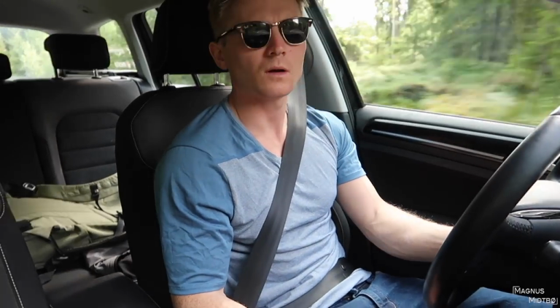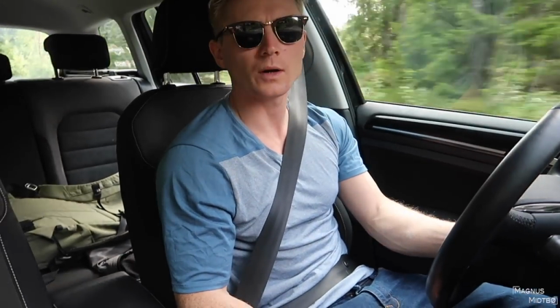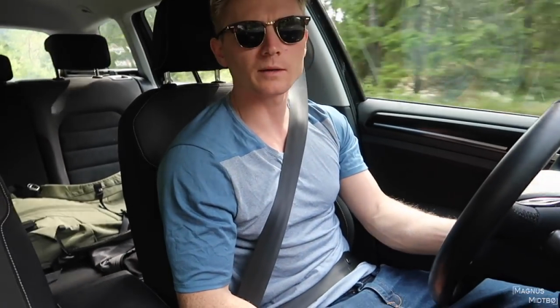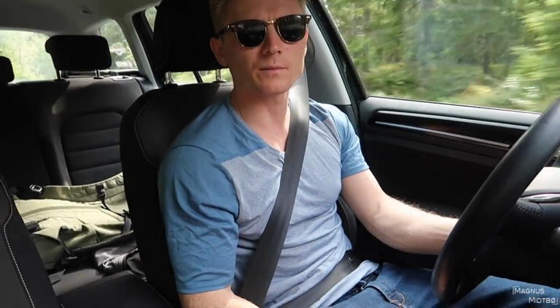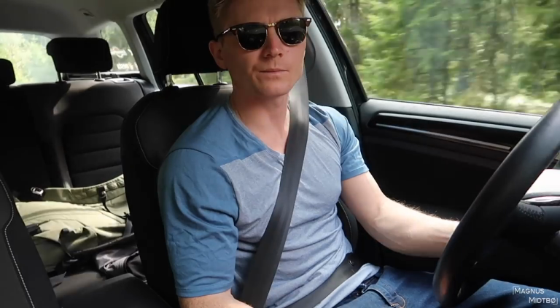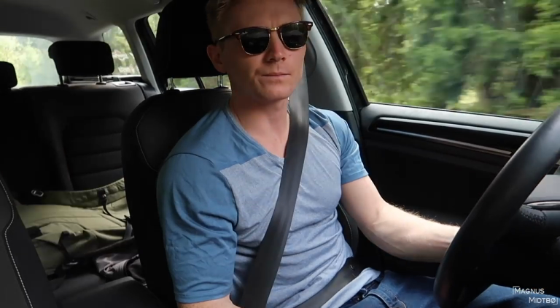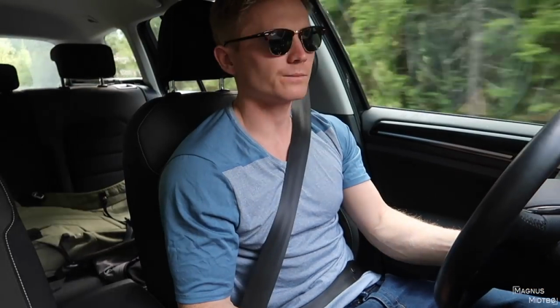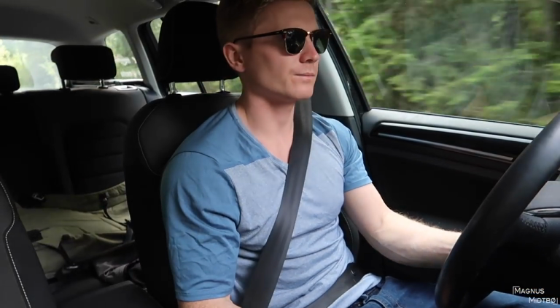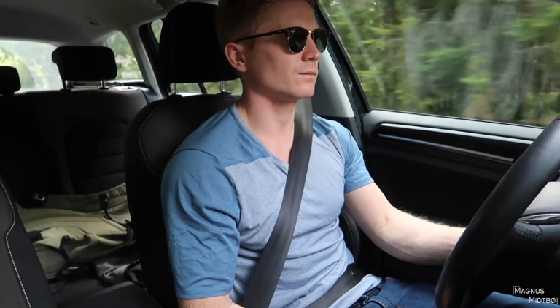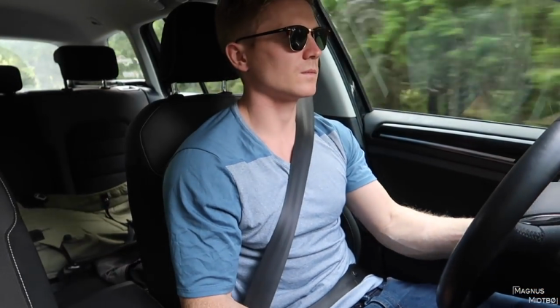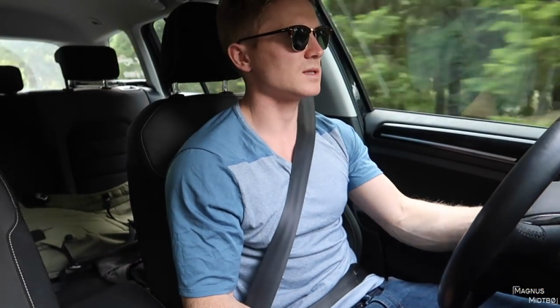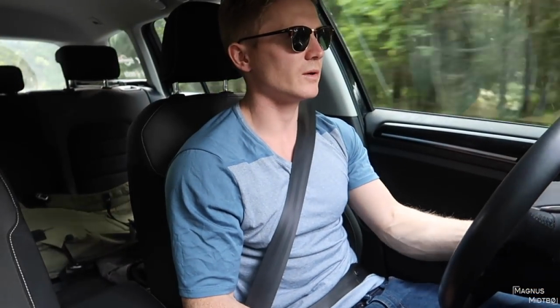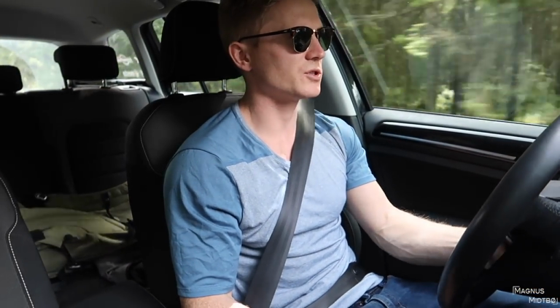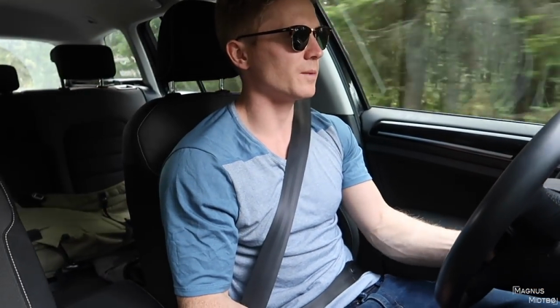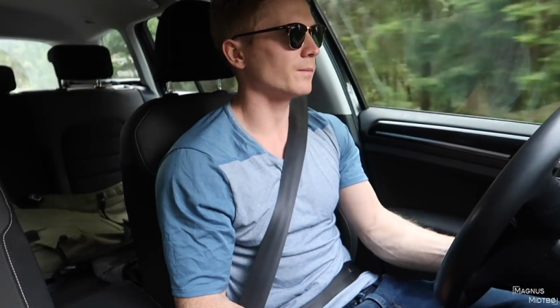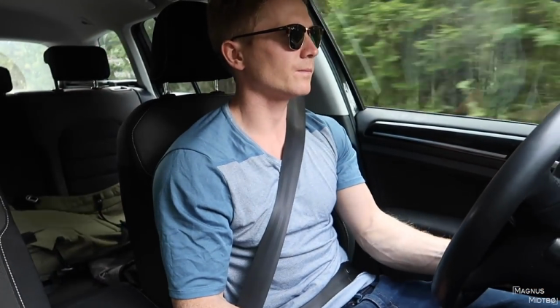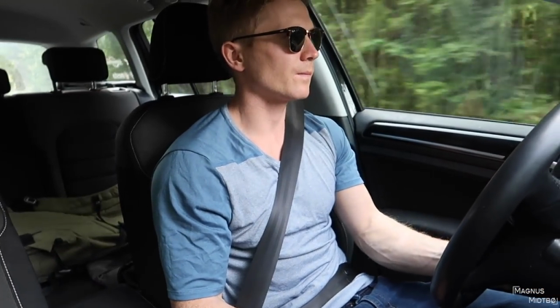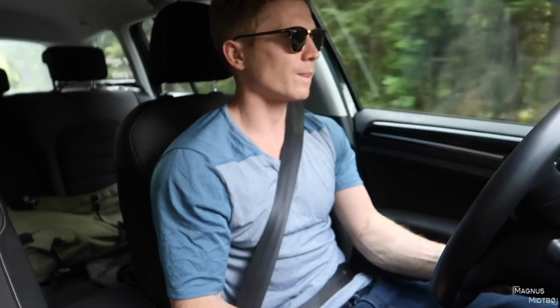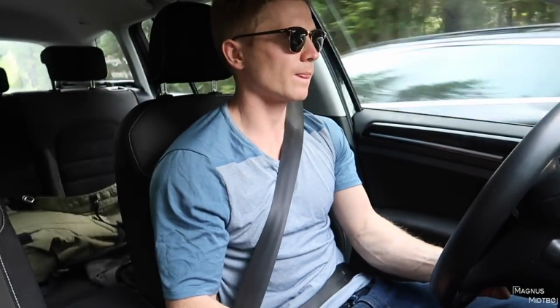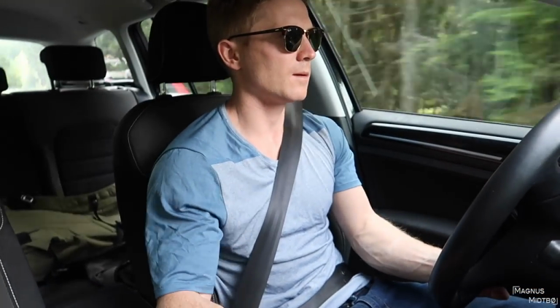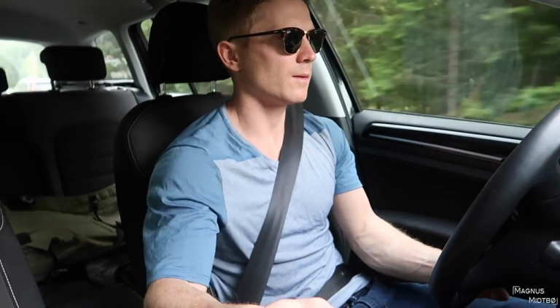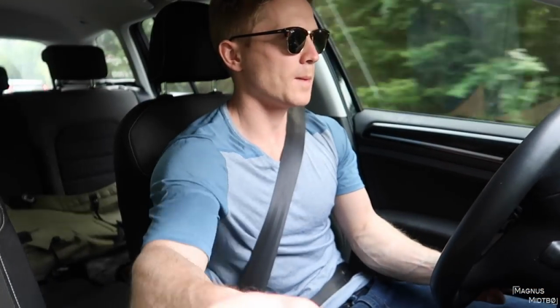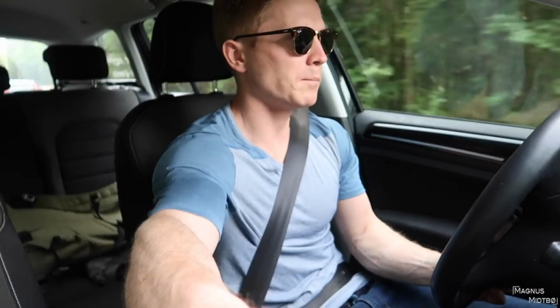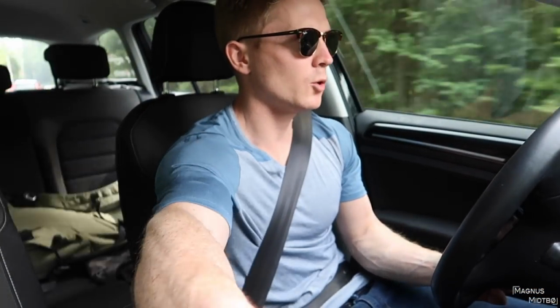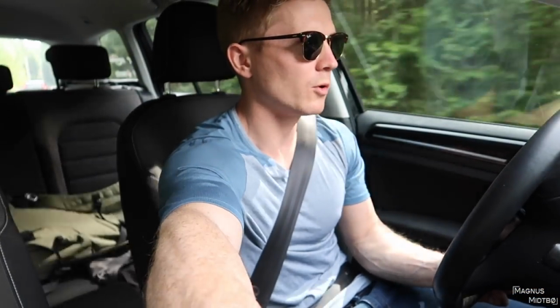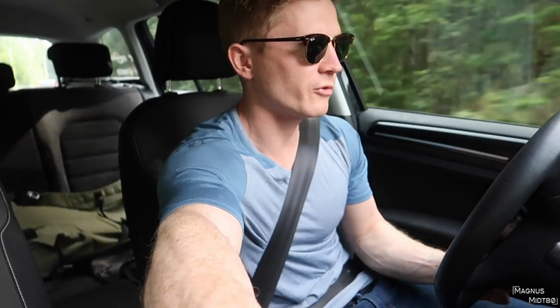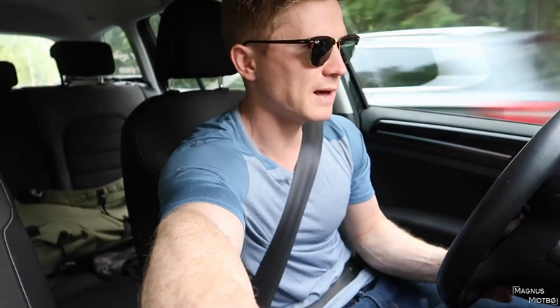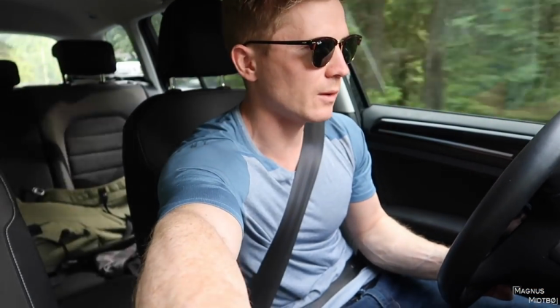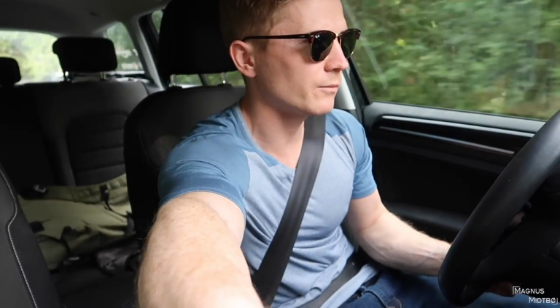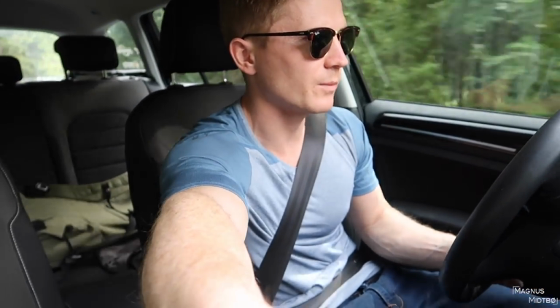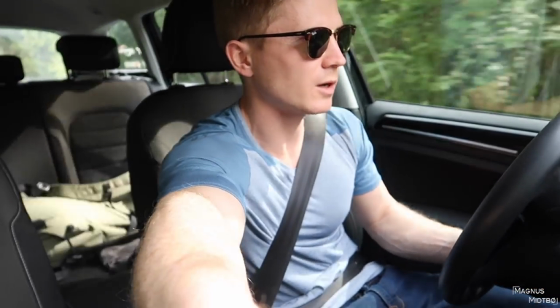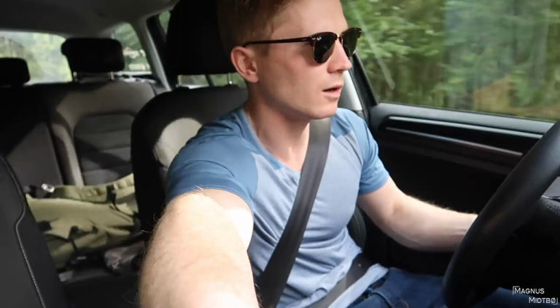All right, see you at the gym — boom, over and out from the car.